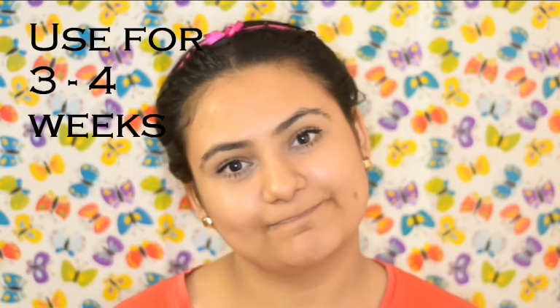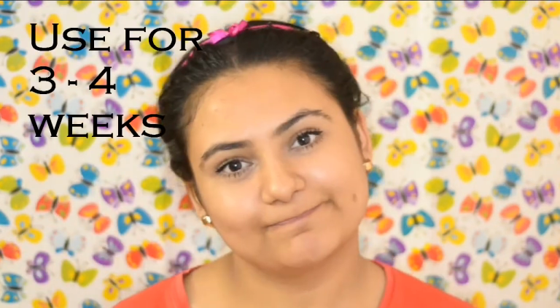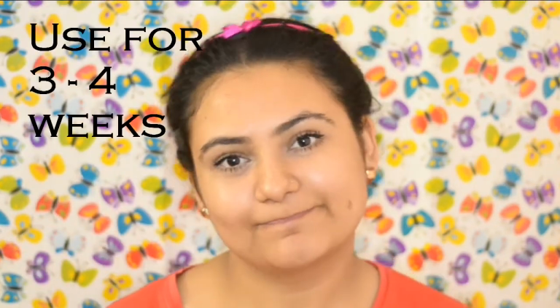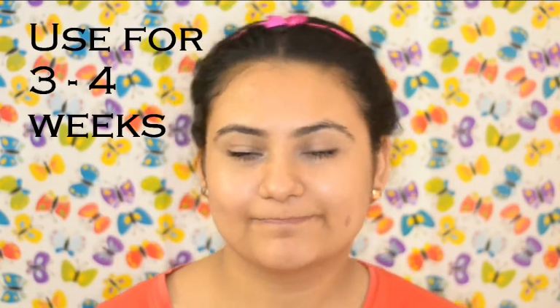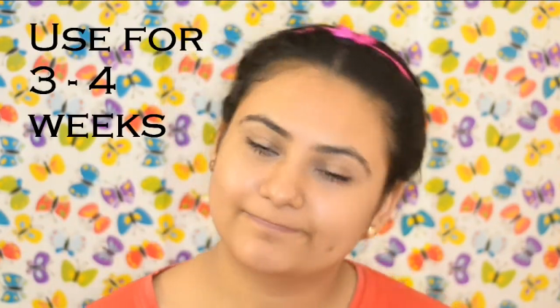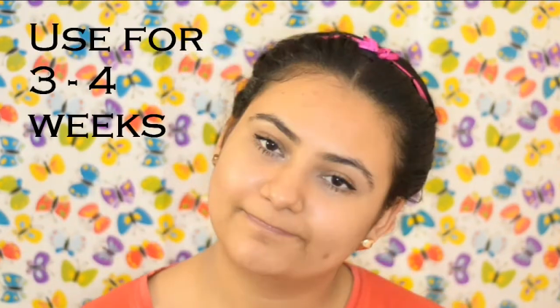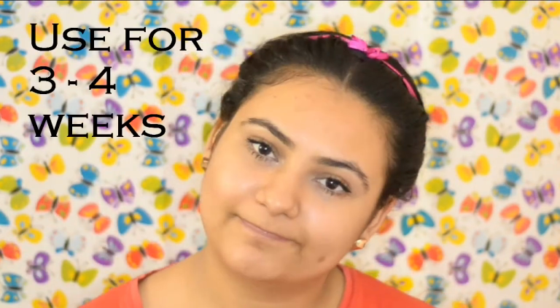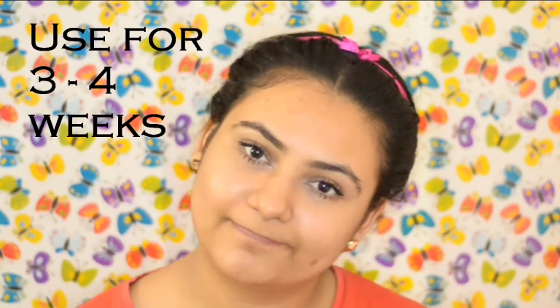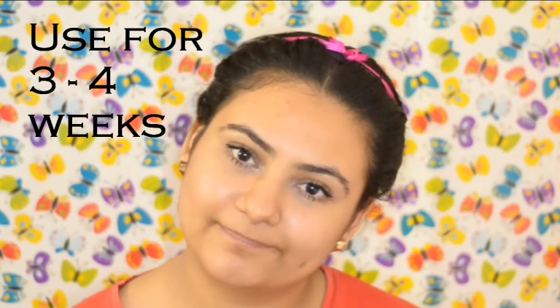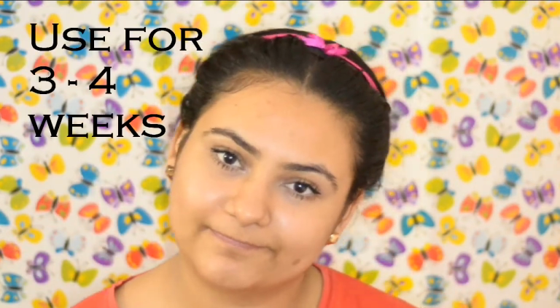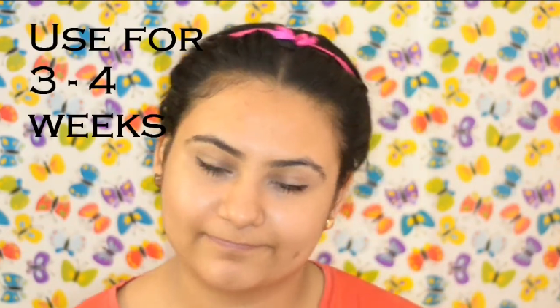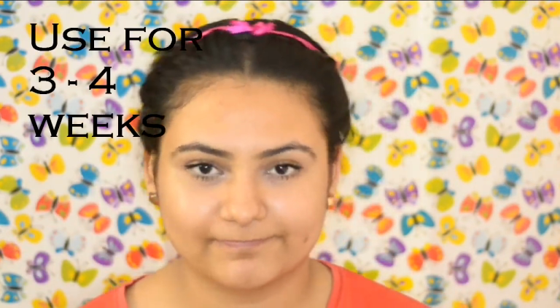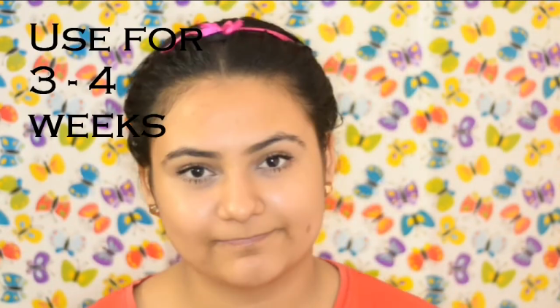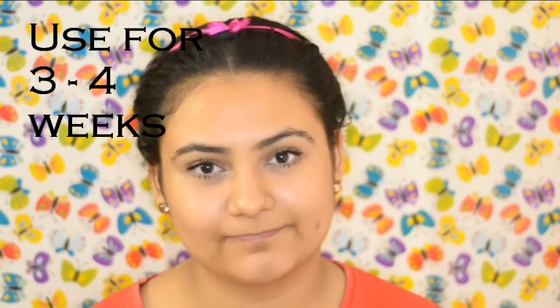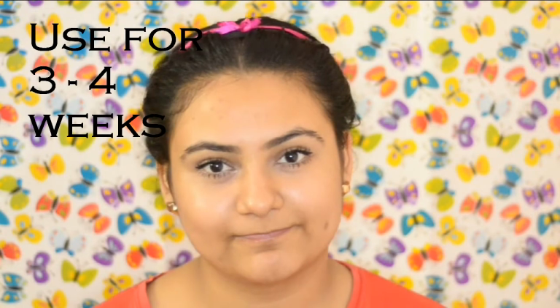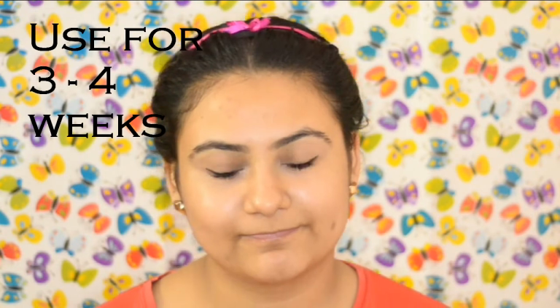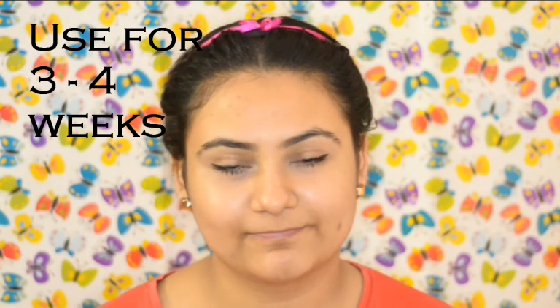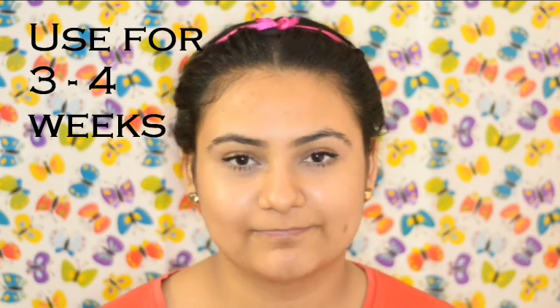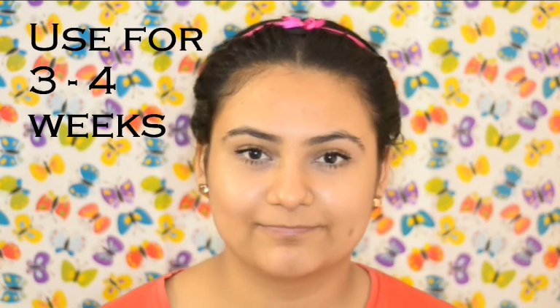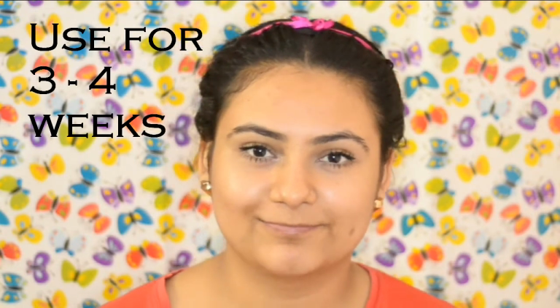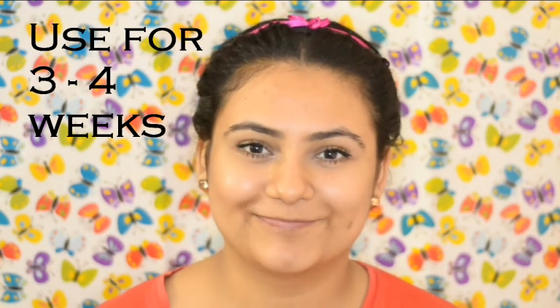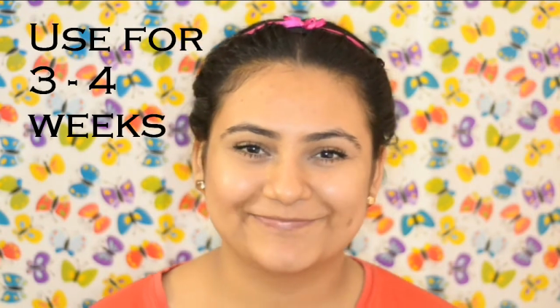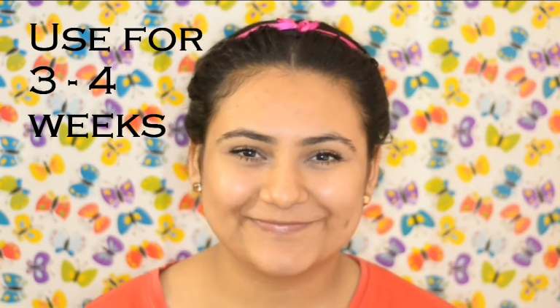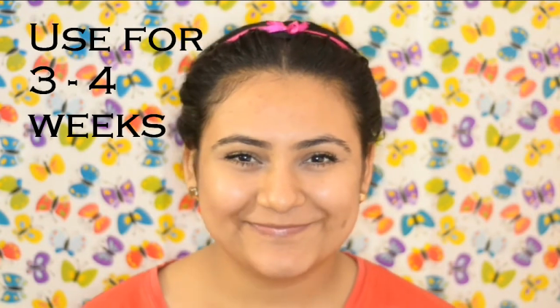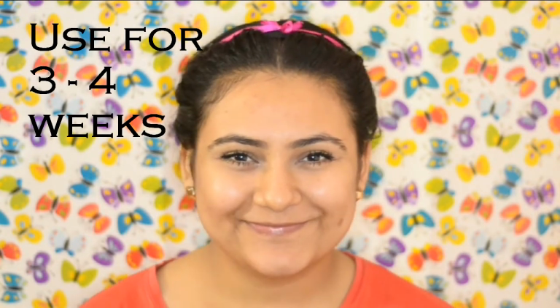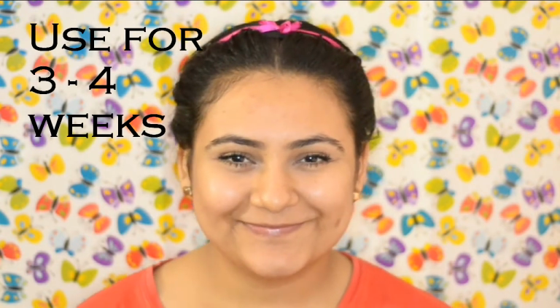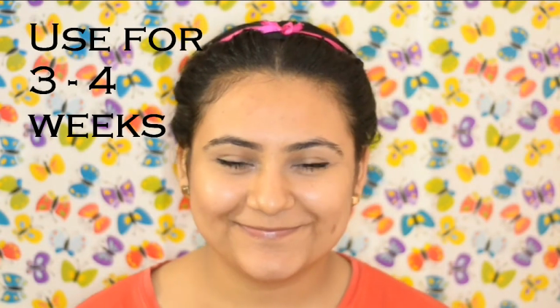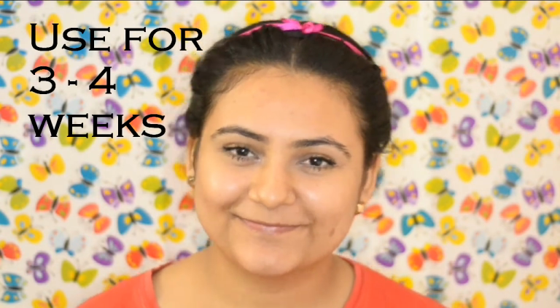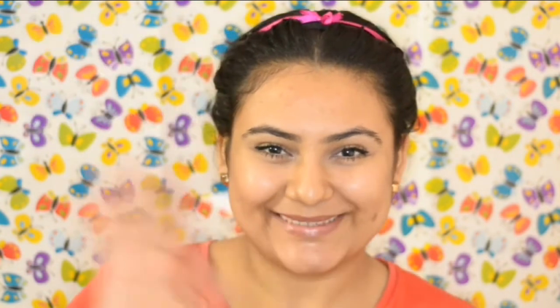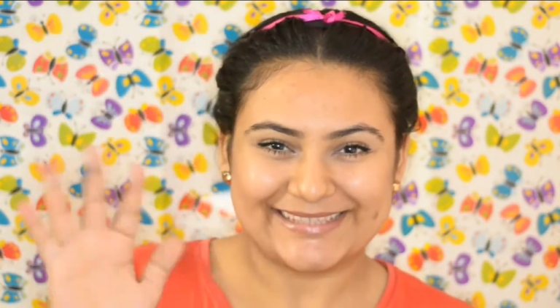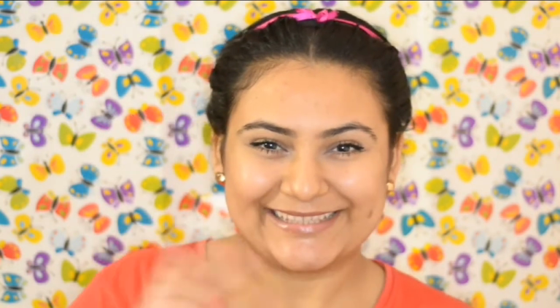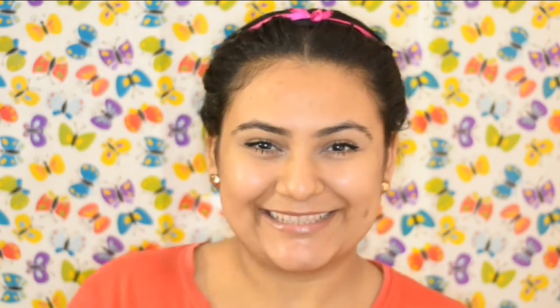Use any of these tips for 3 to 4 weeks and you will see a difference. Bye-bye!